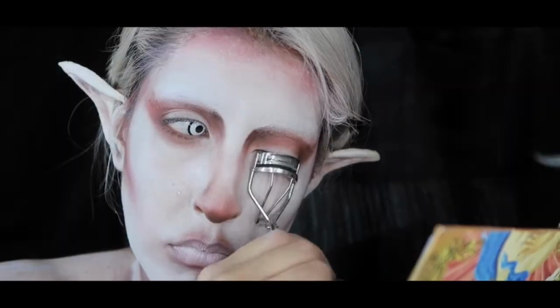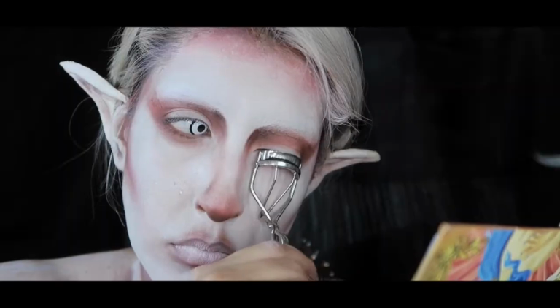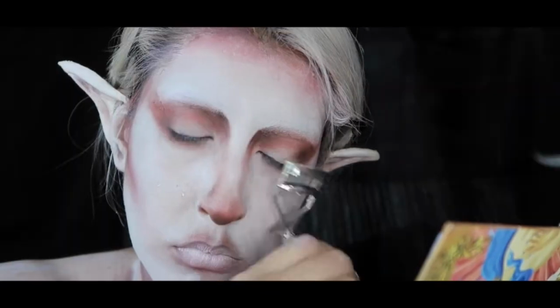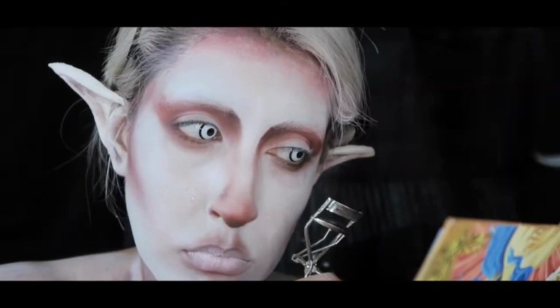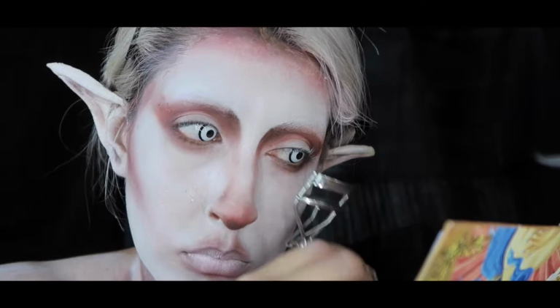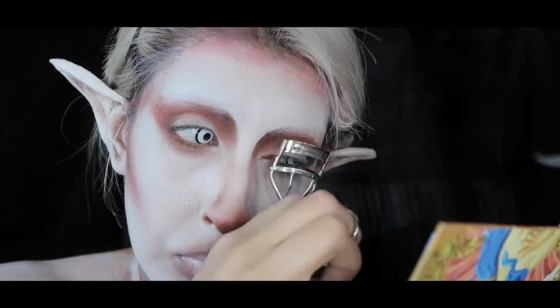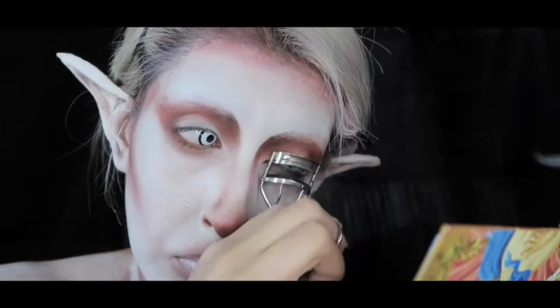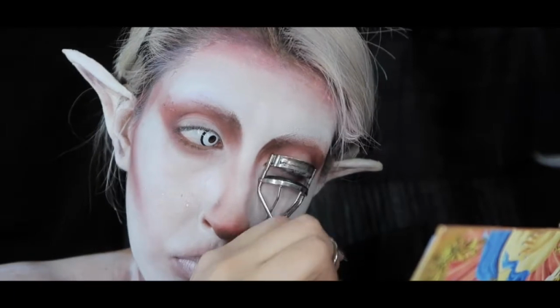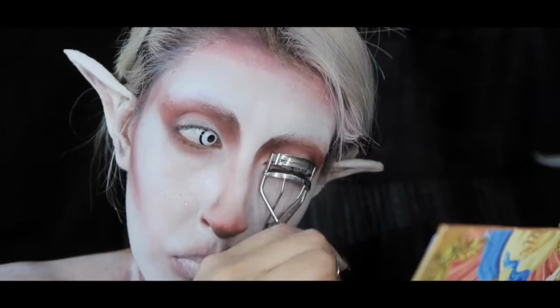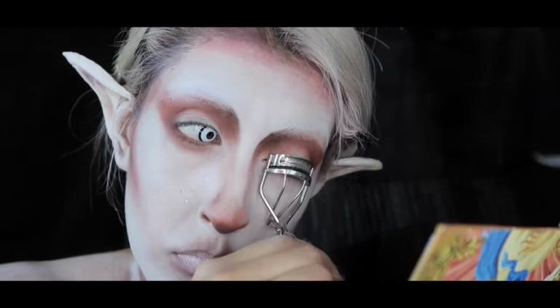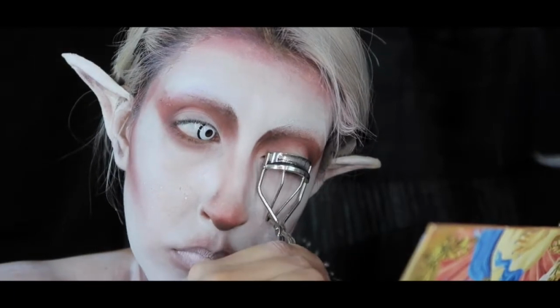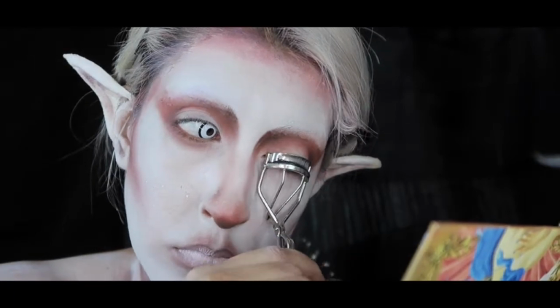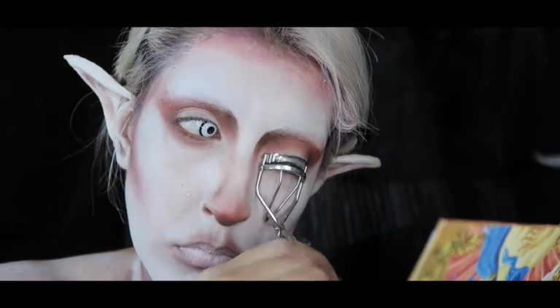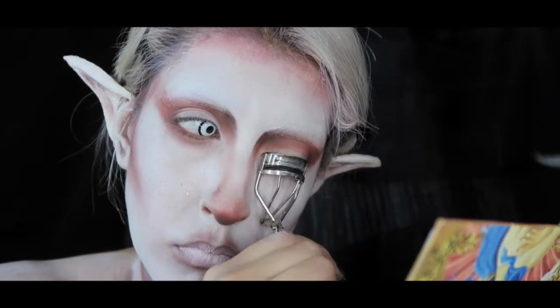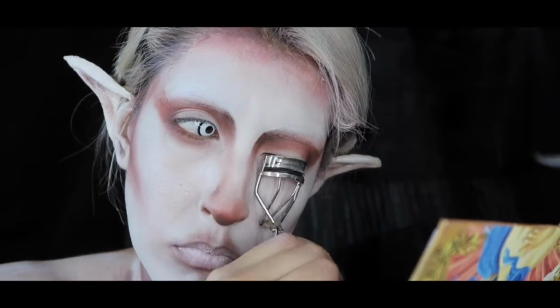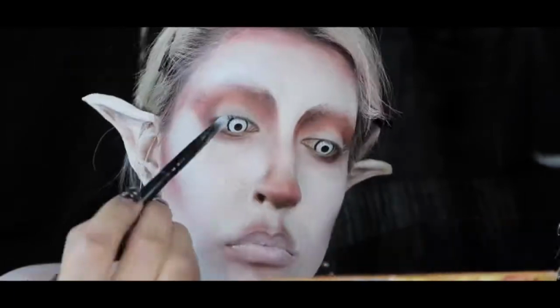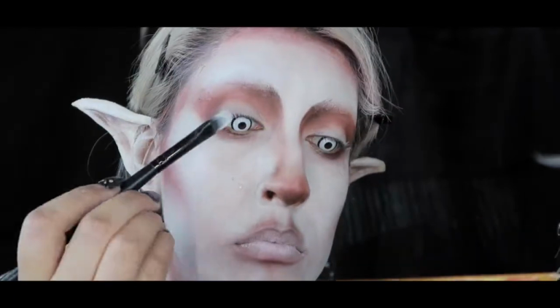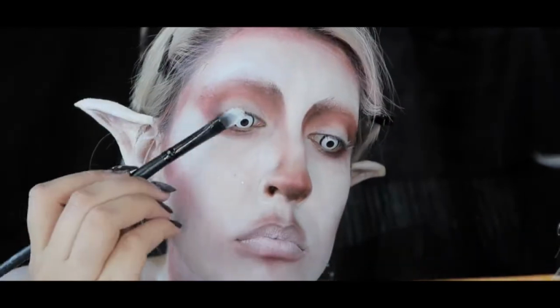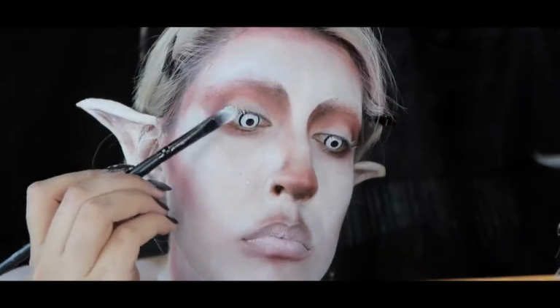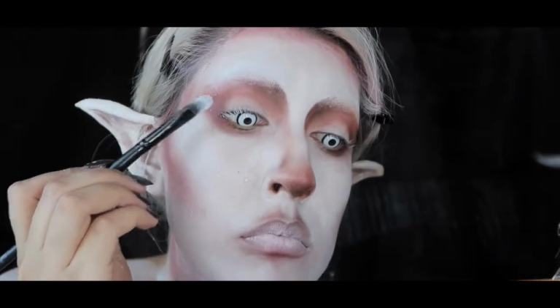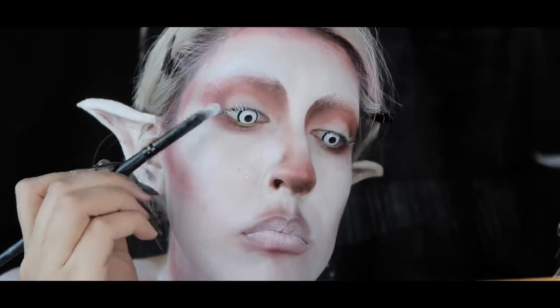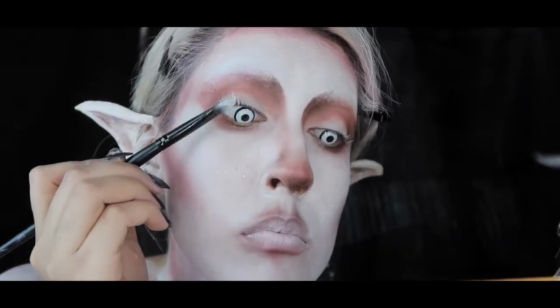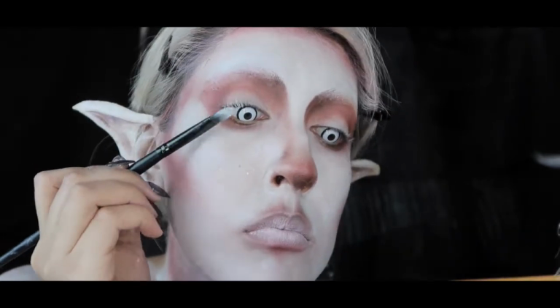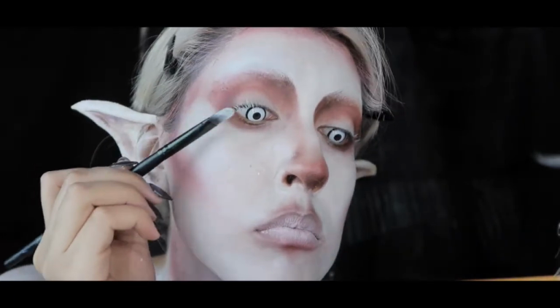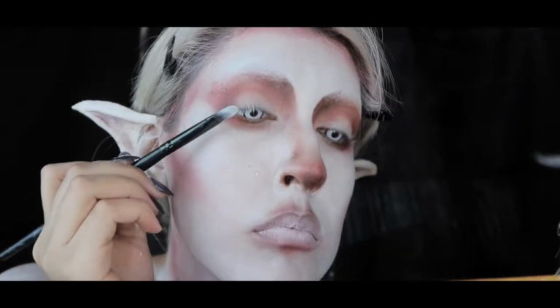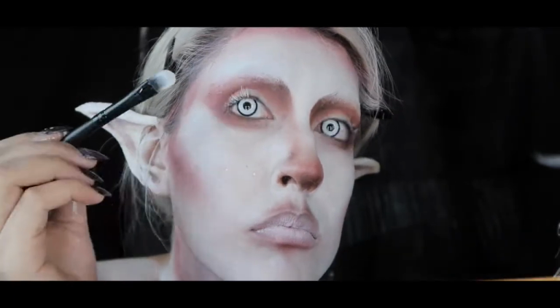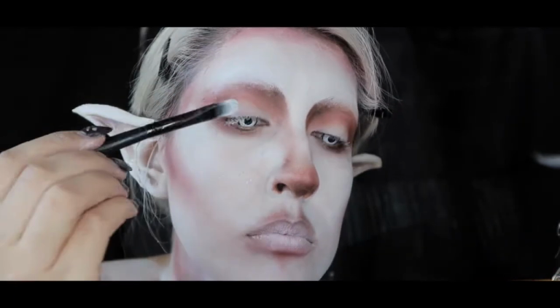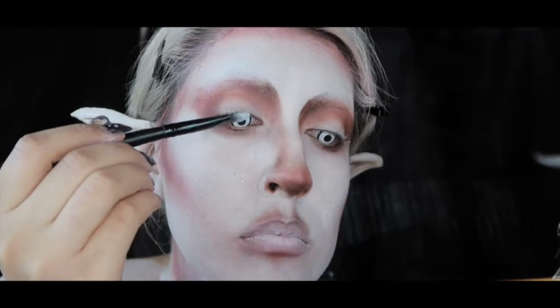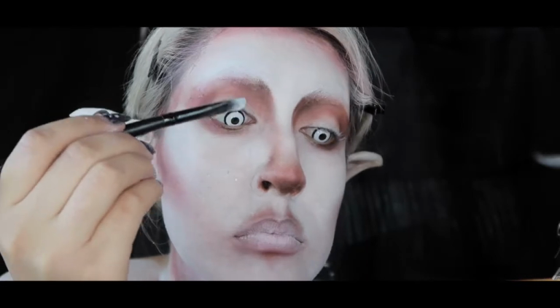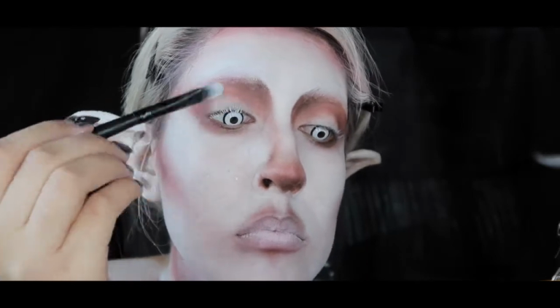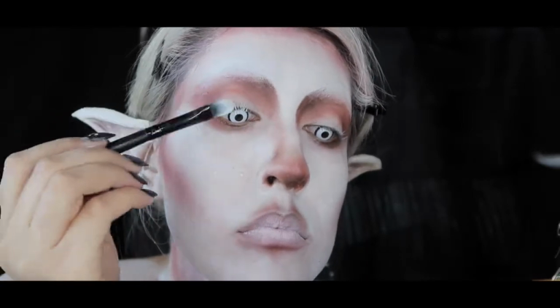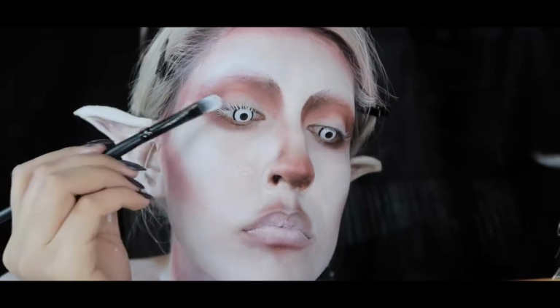Now I'm going to curl my lashes and paint them white. I don't have white mascara, so I'm just going to use the same Mehron white paint.